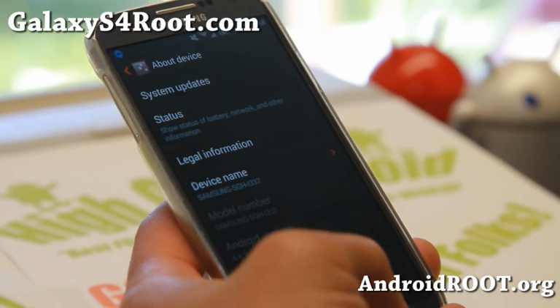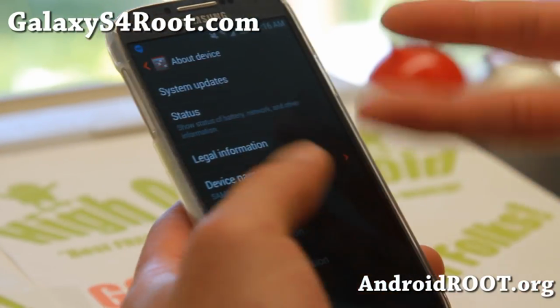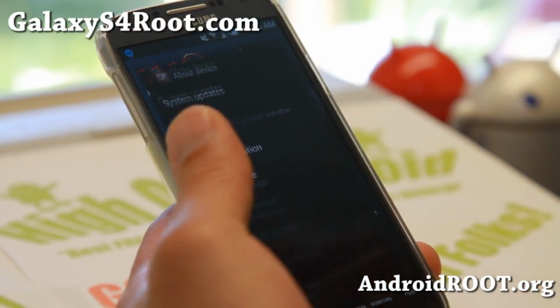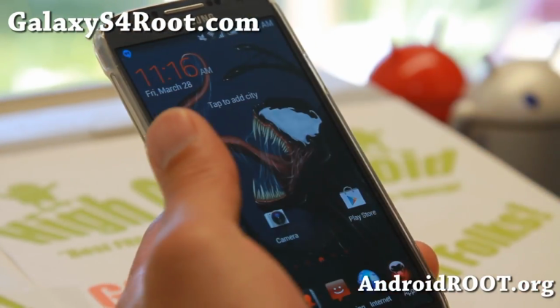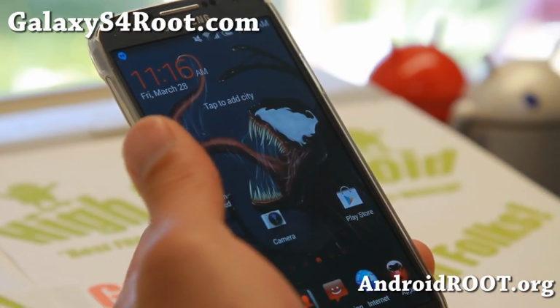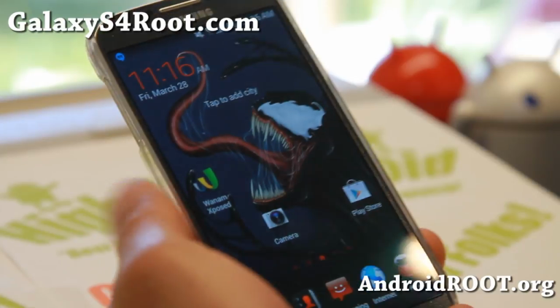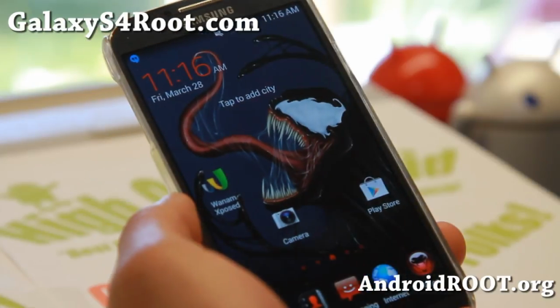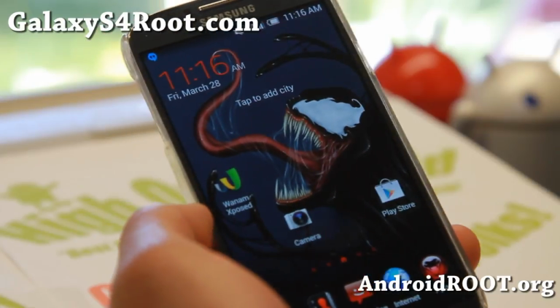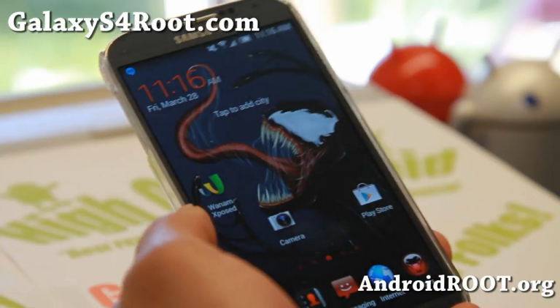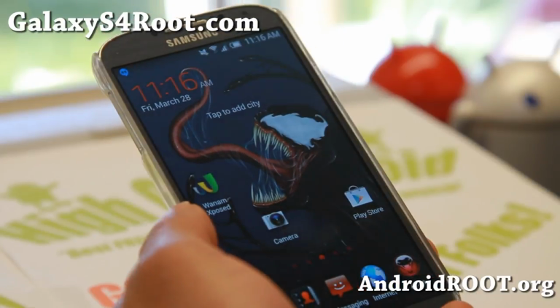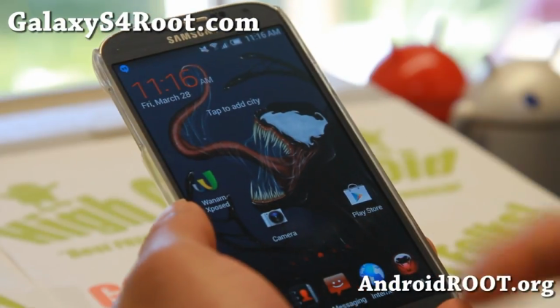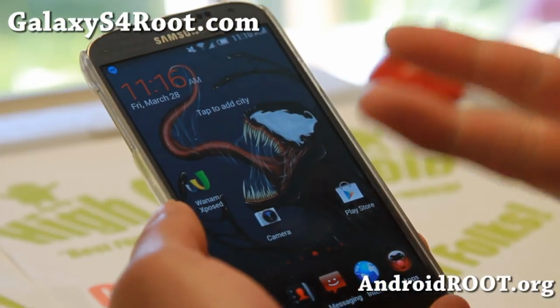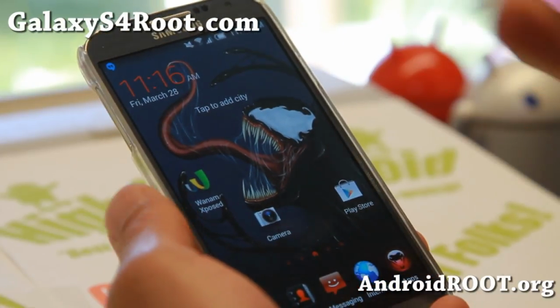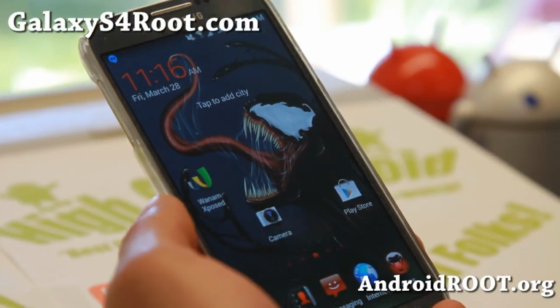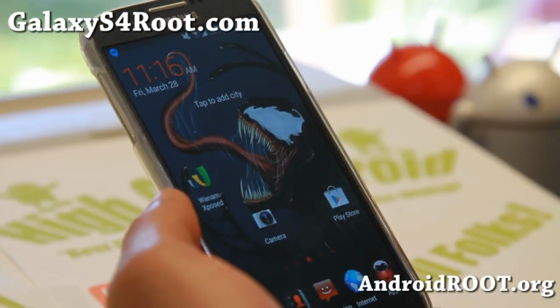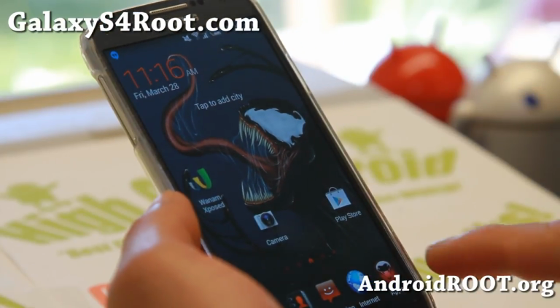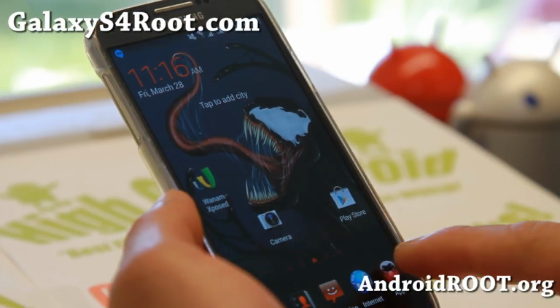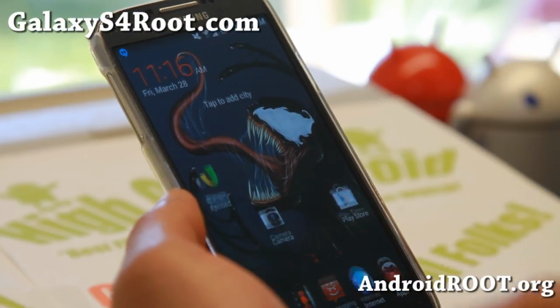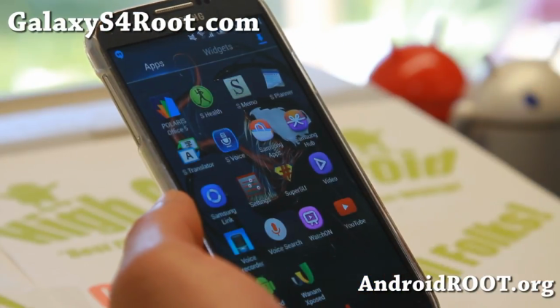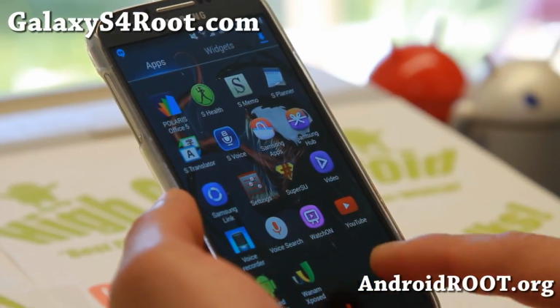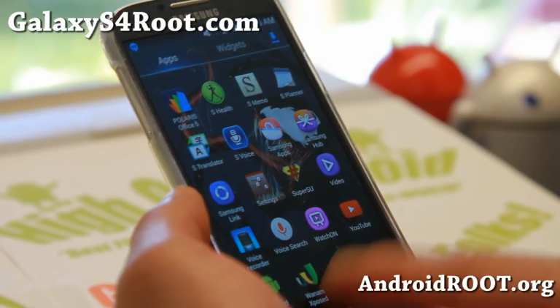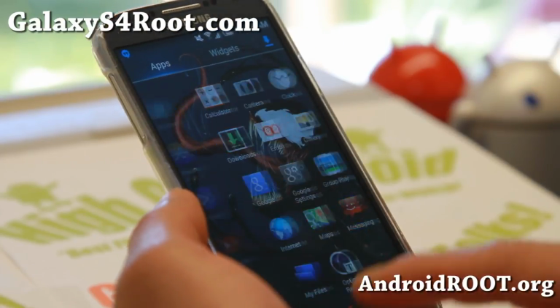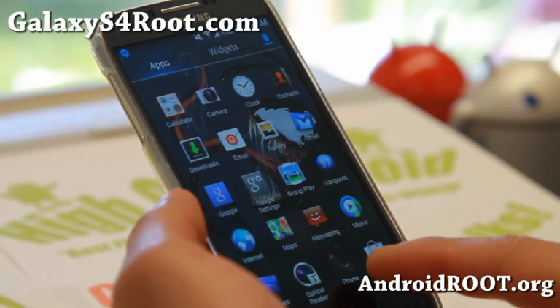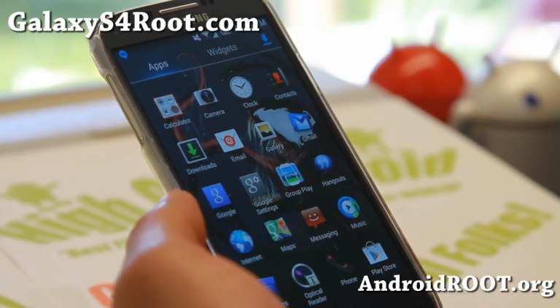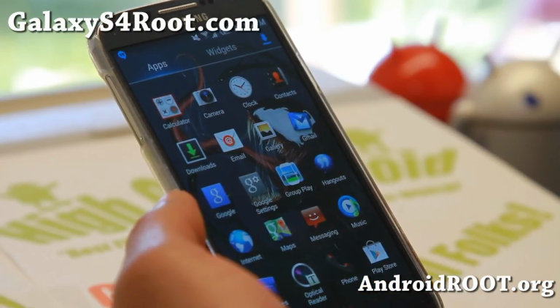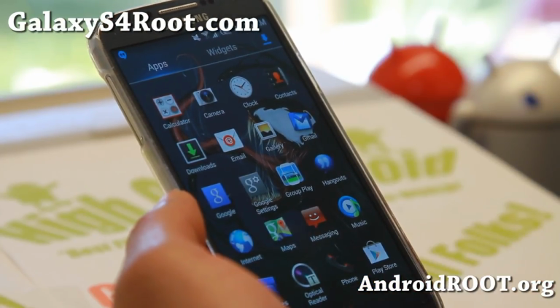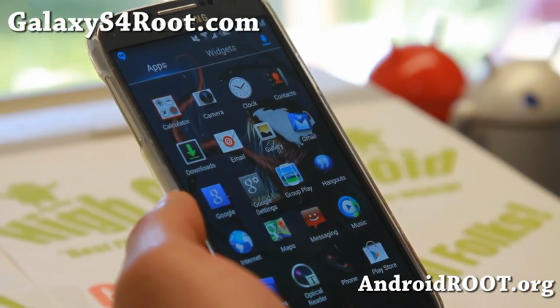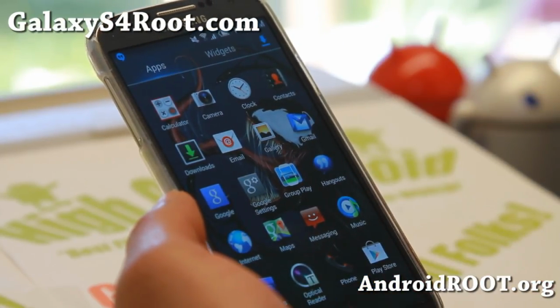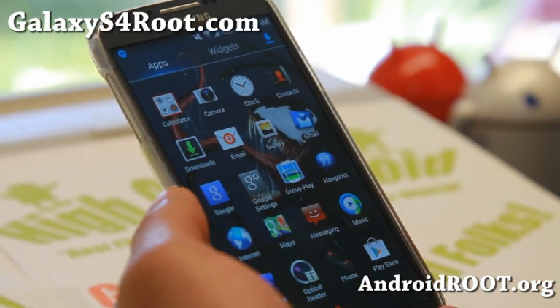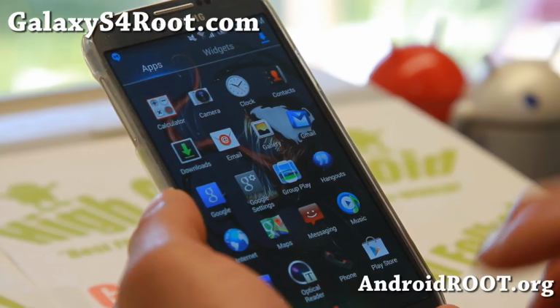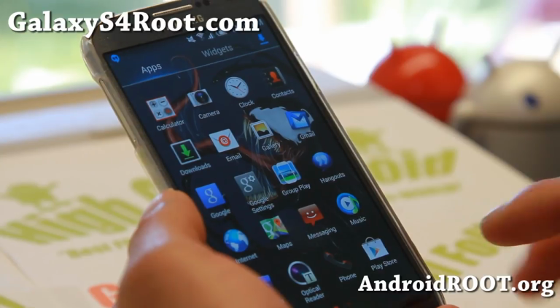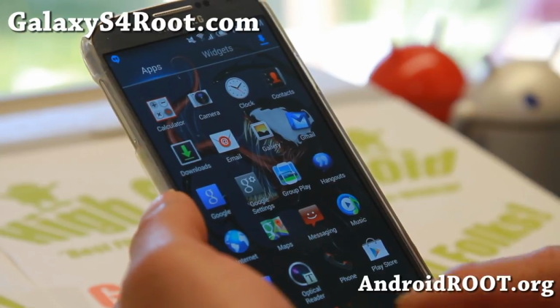Just install it if you're coming from Jellybean — install it just like any other ROM and it works fine out of the box. So very good stuff.